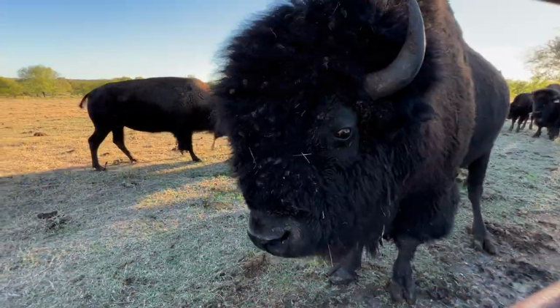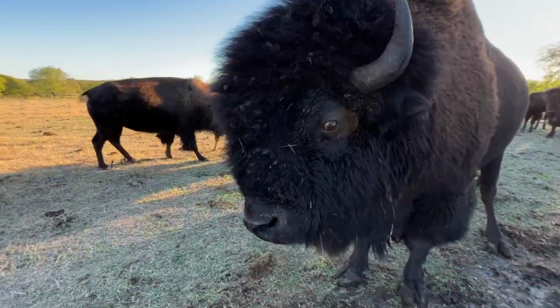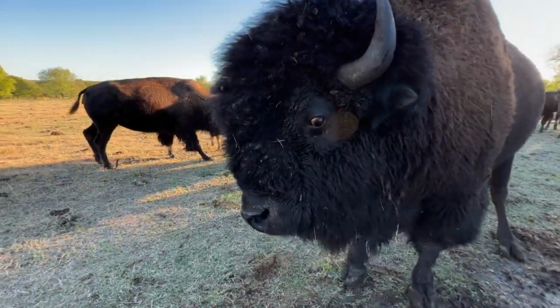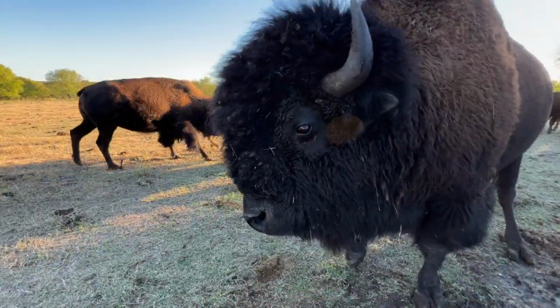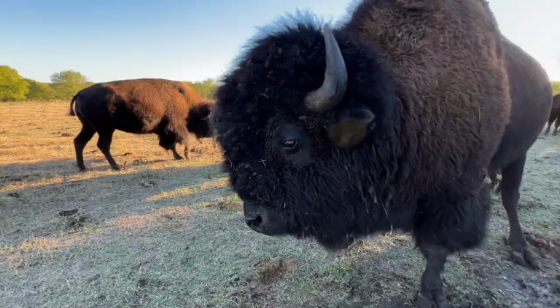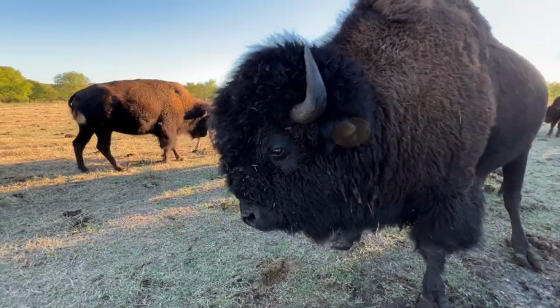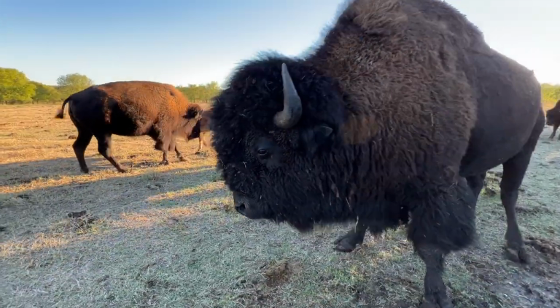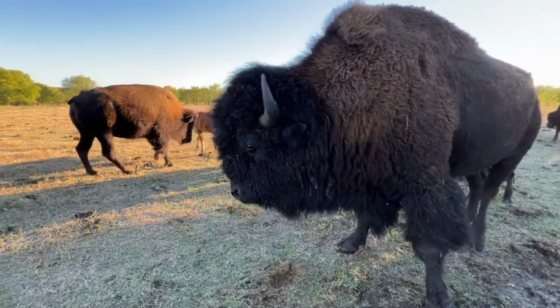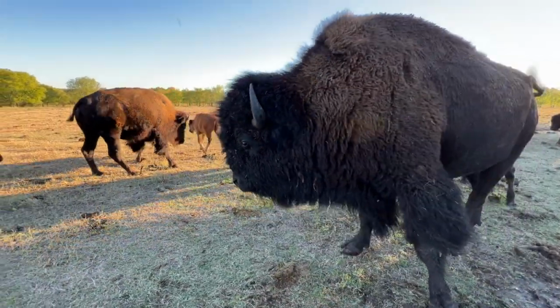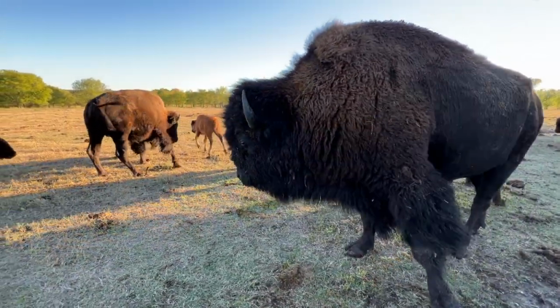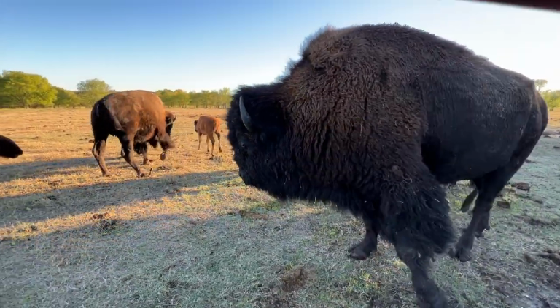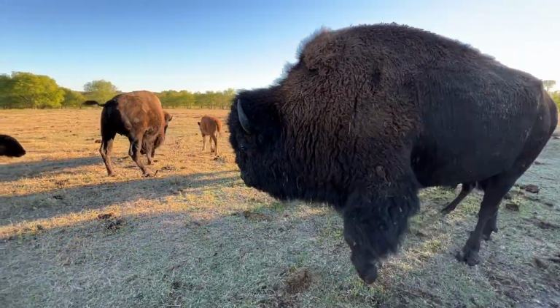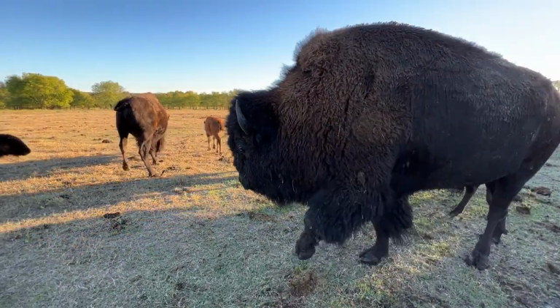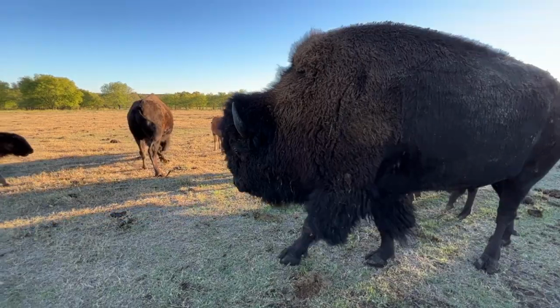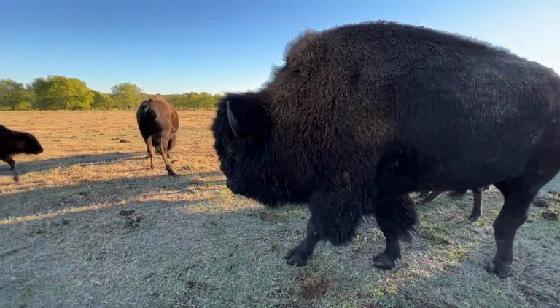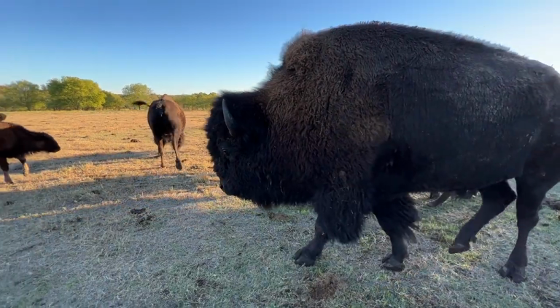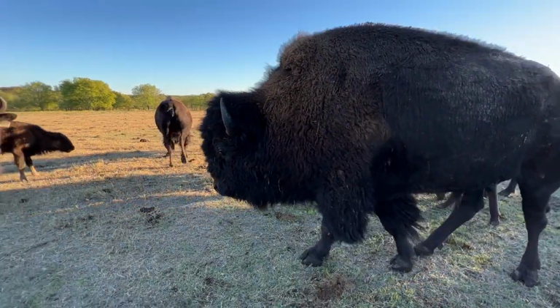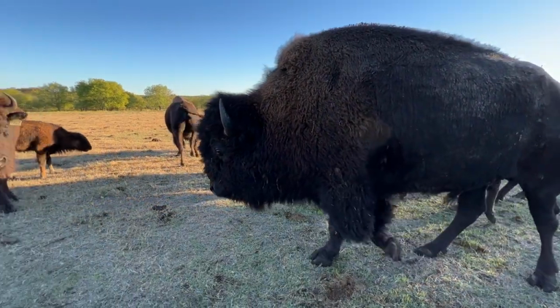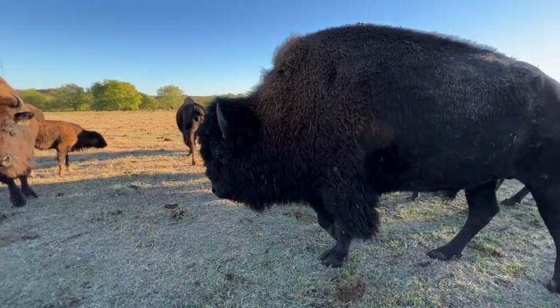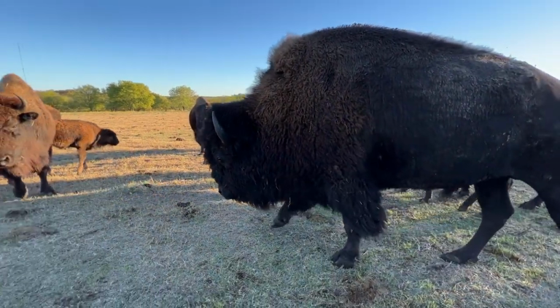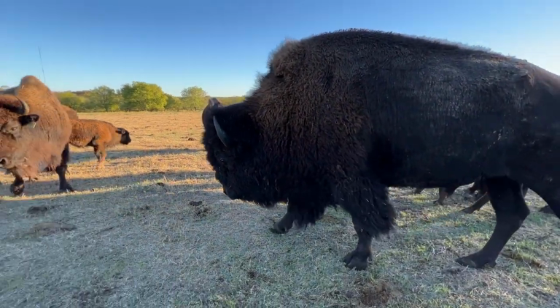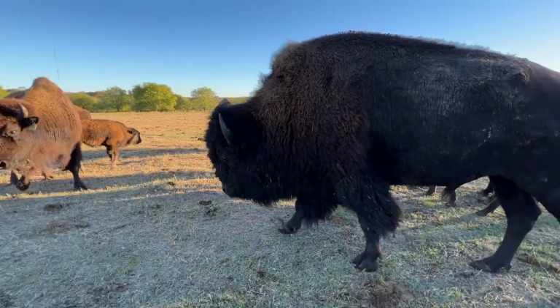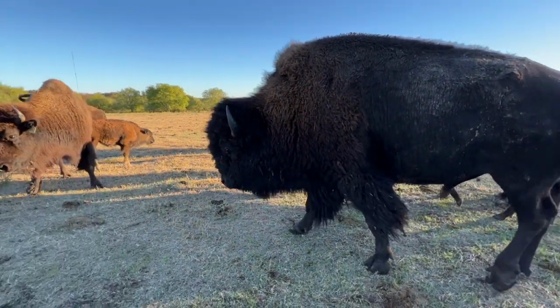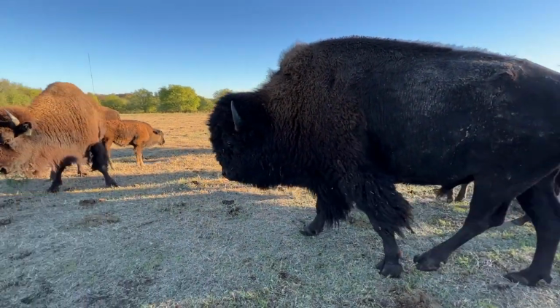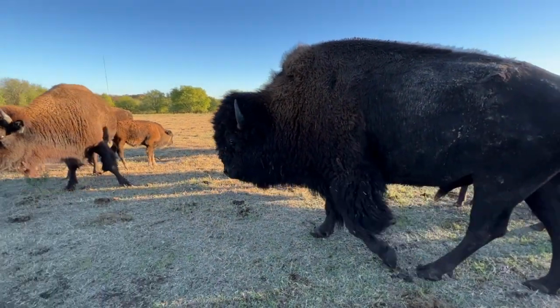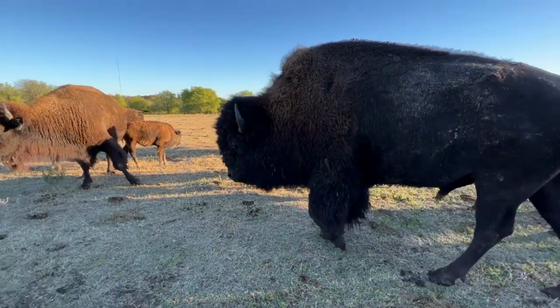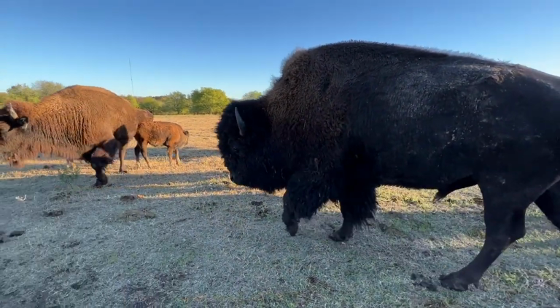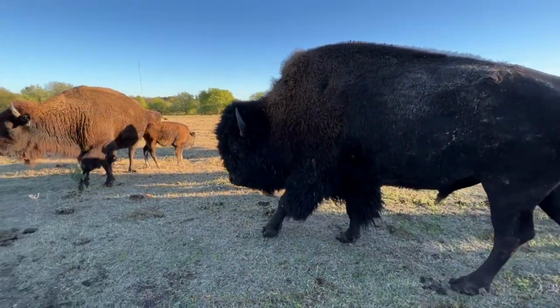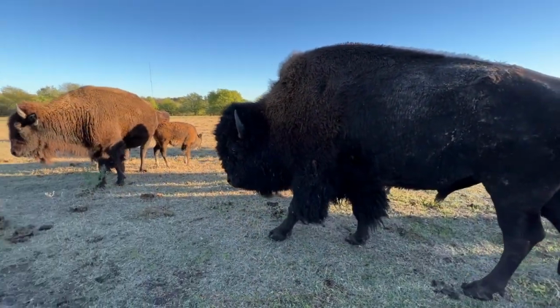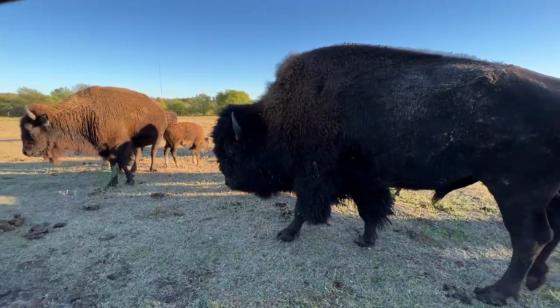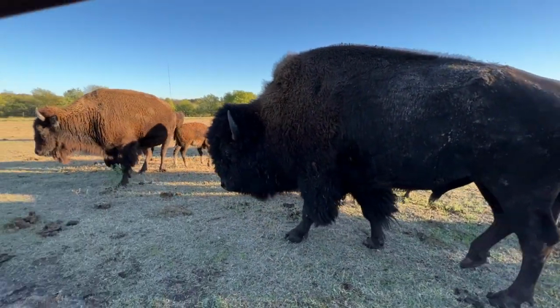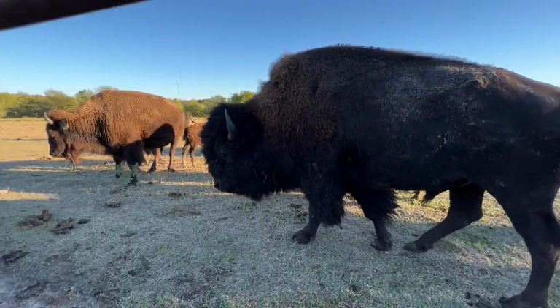Did you get another cockleburs again? Dadgummit. You always find them.